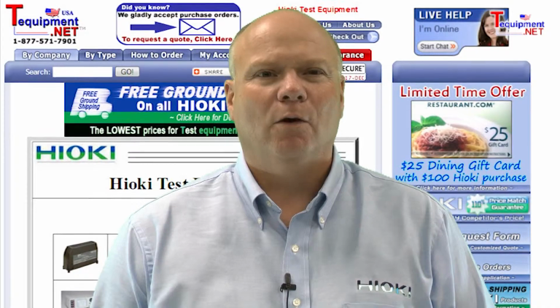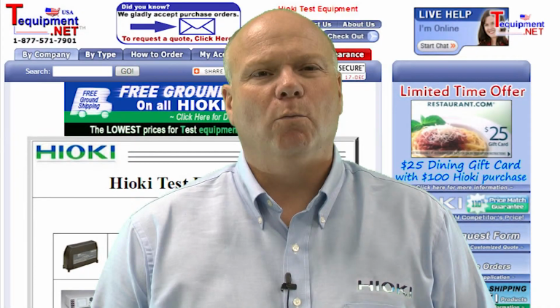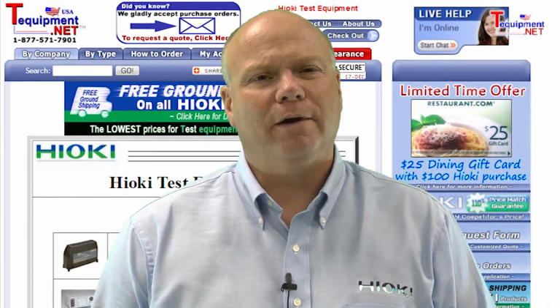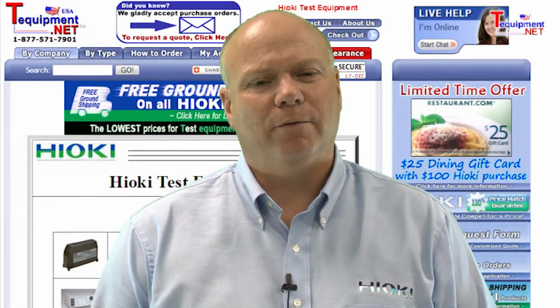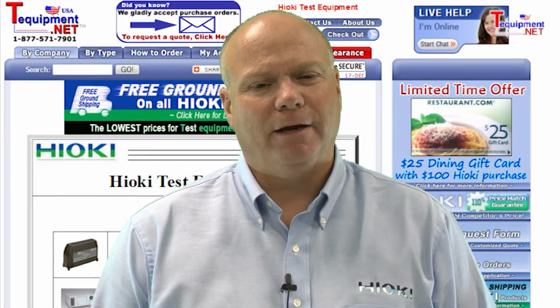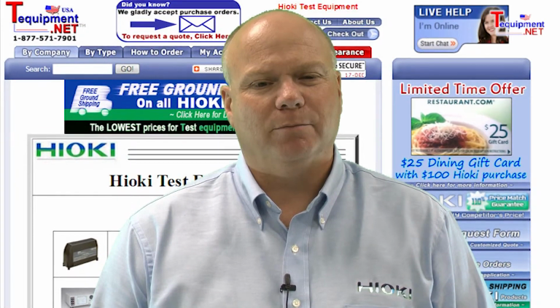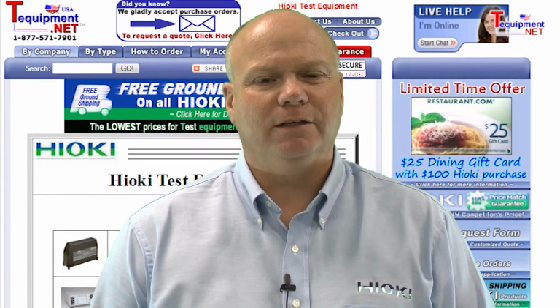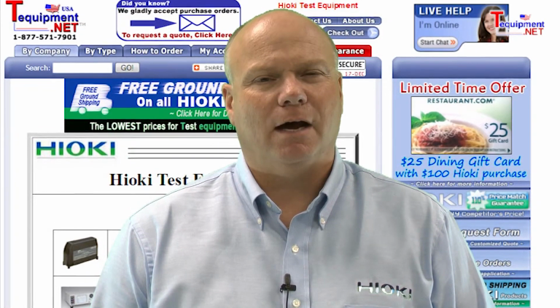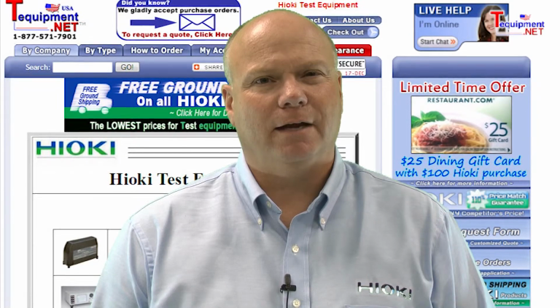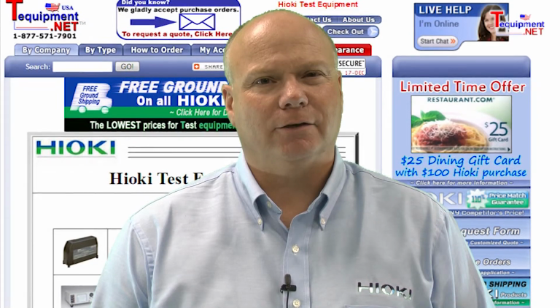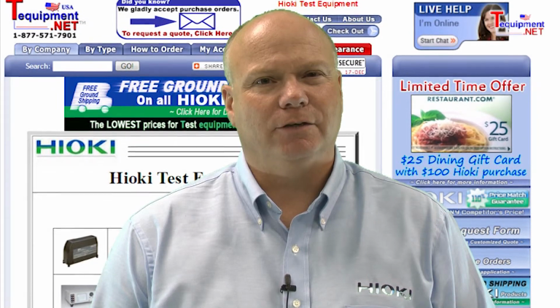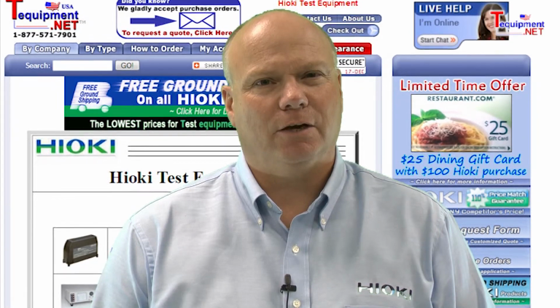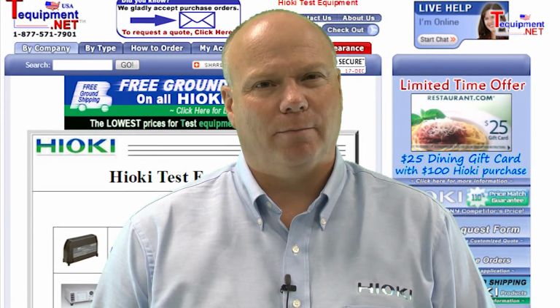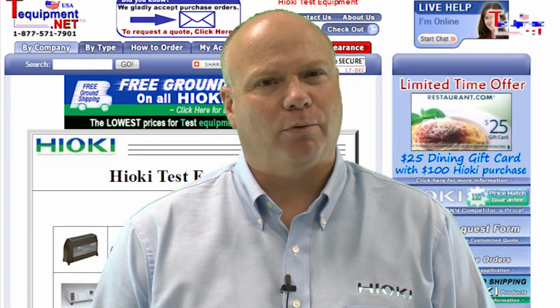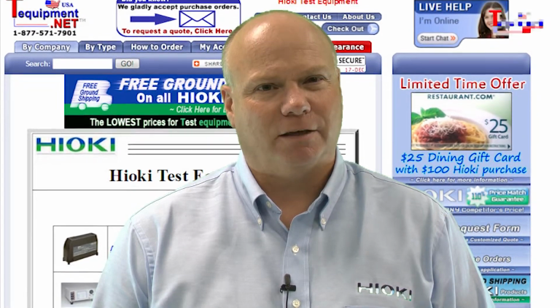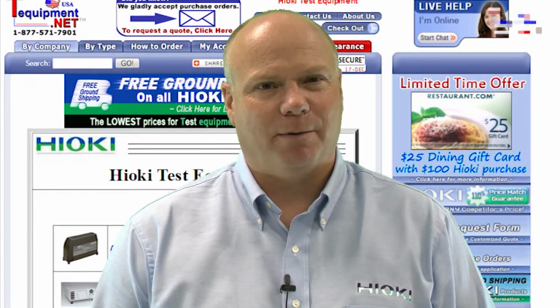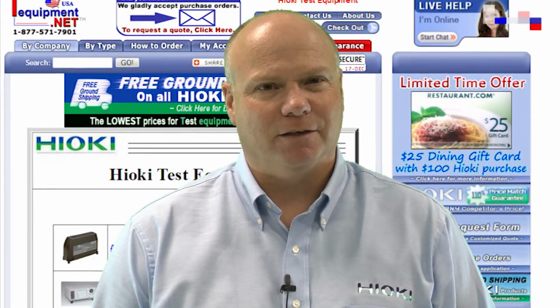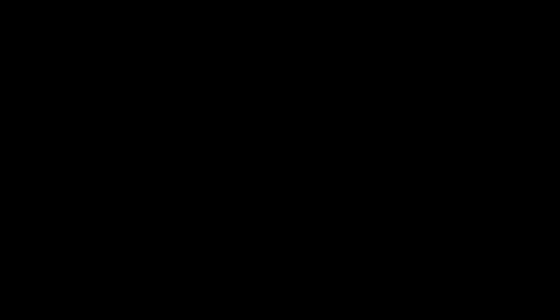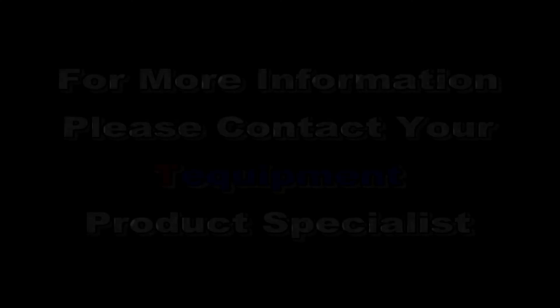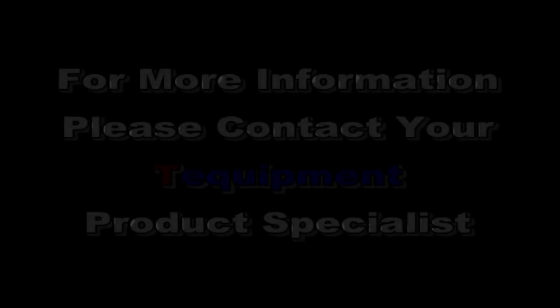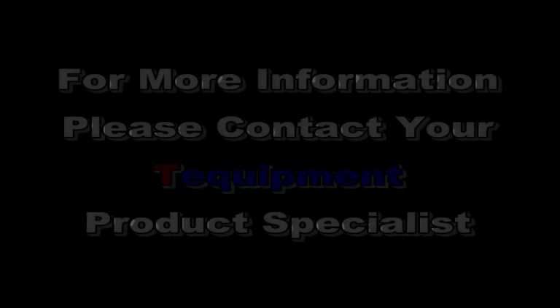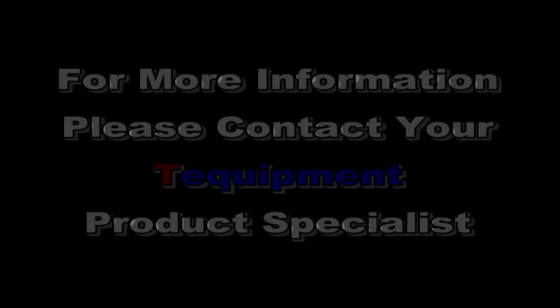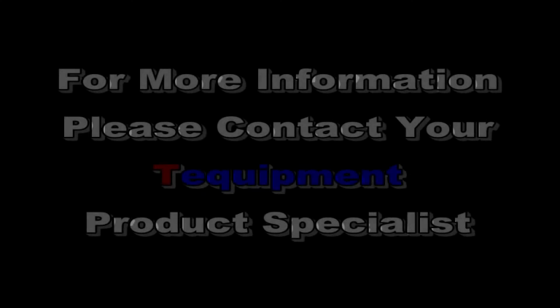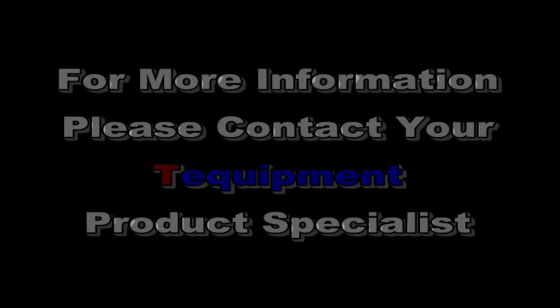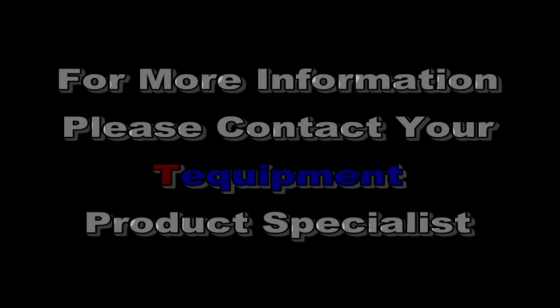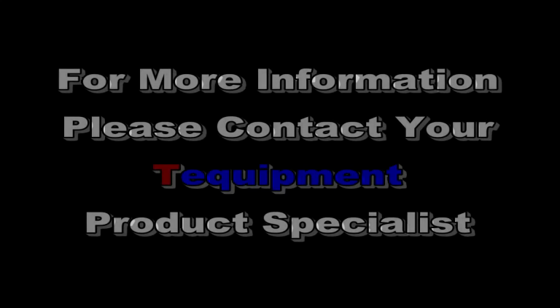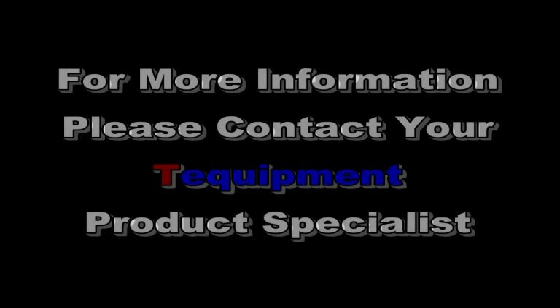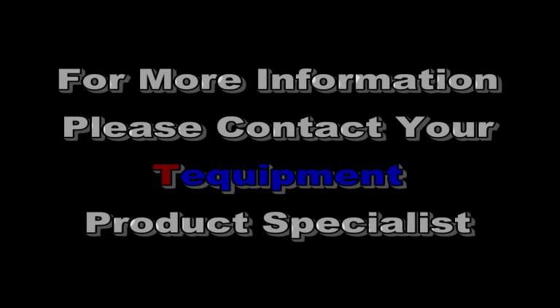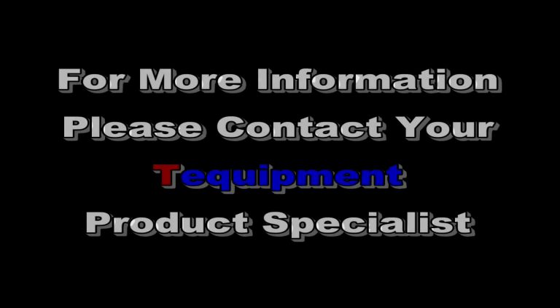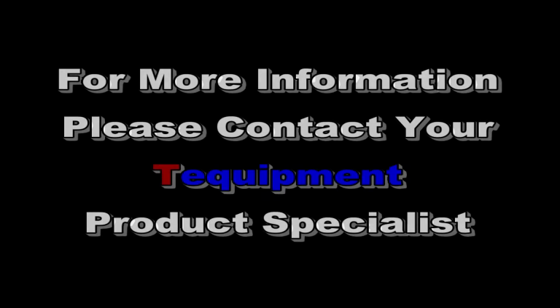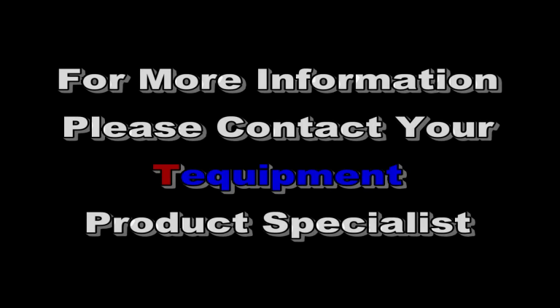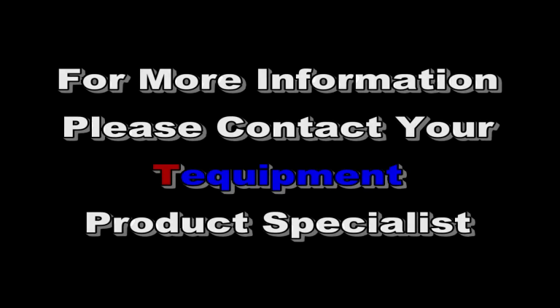For more information, please contact your T-Equipment product specialist. Thank you.